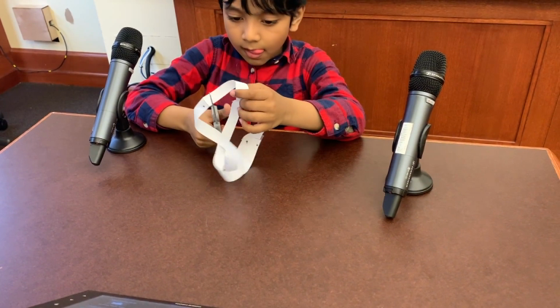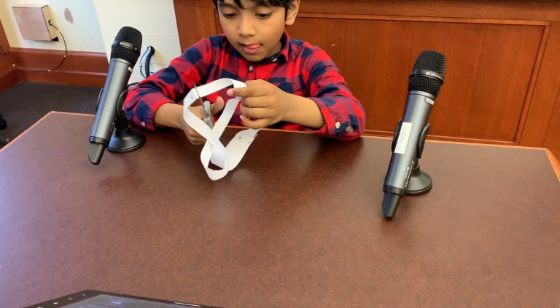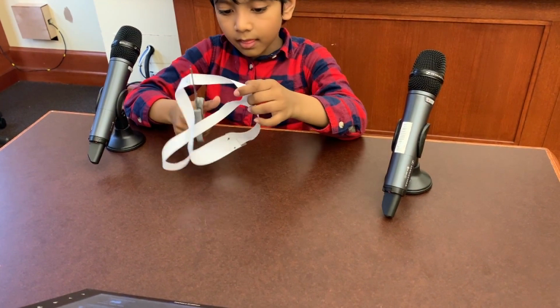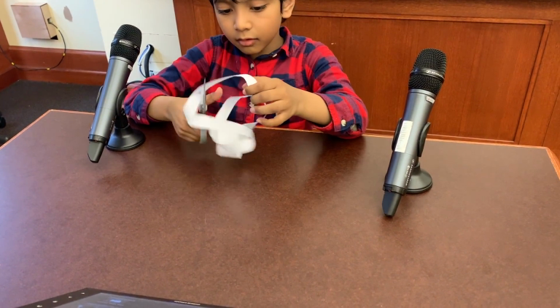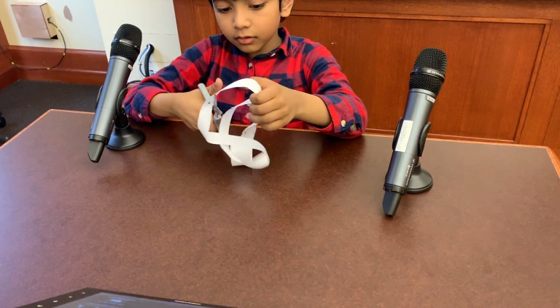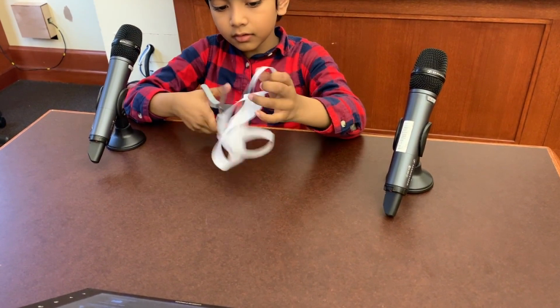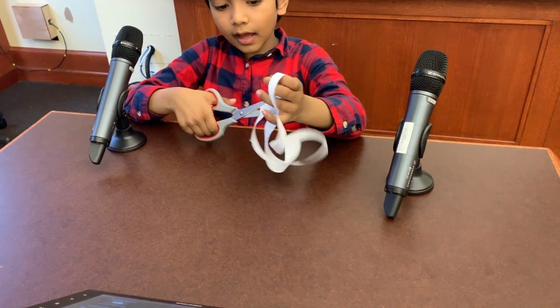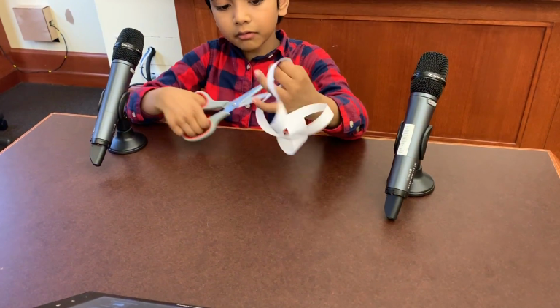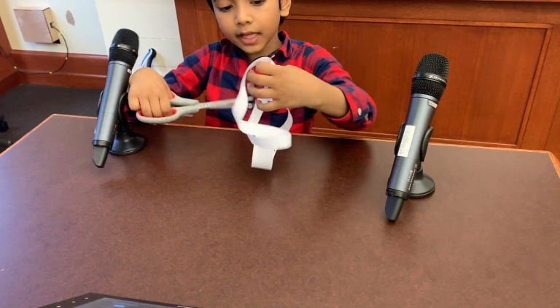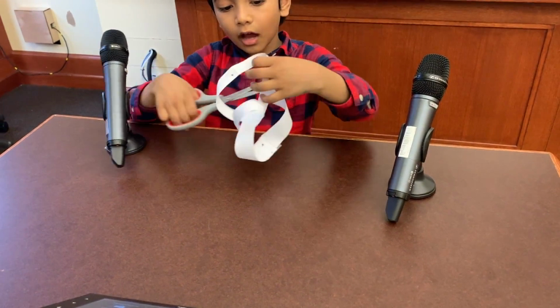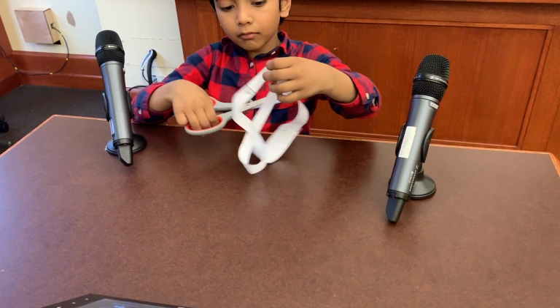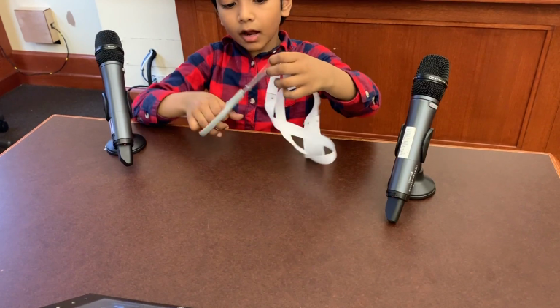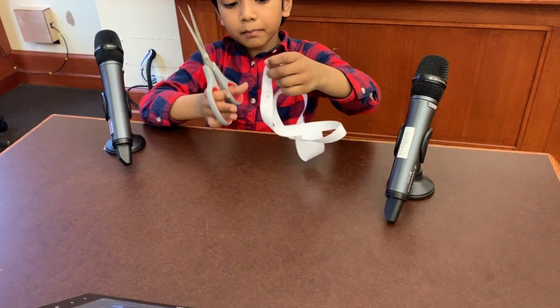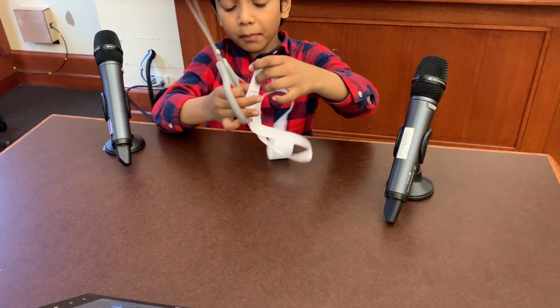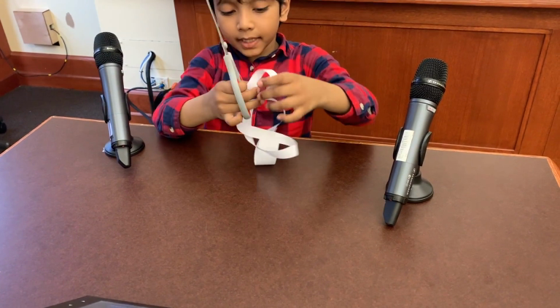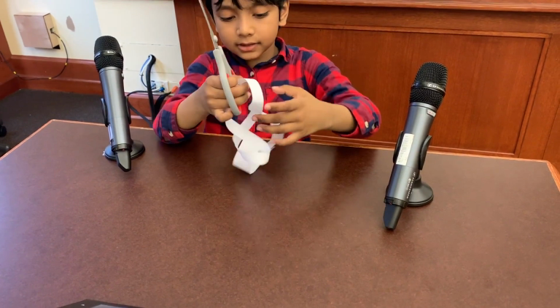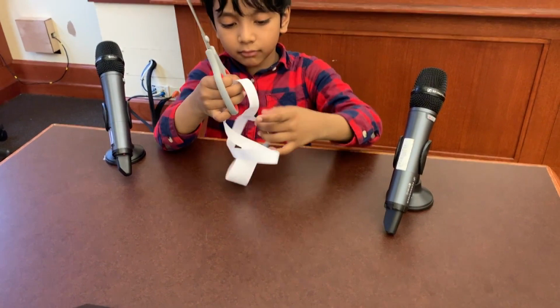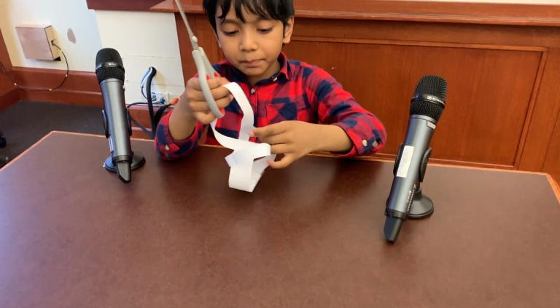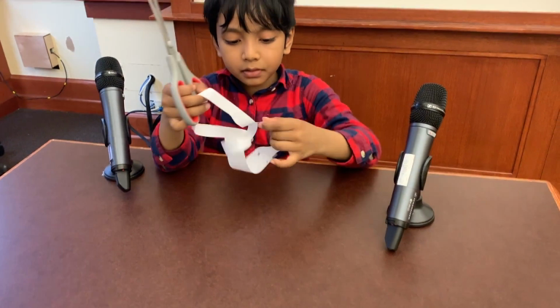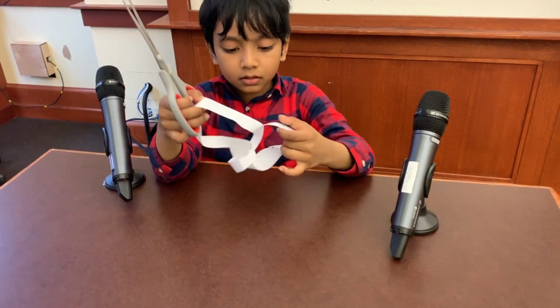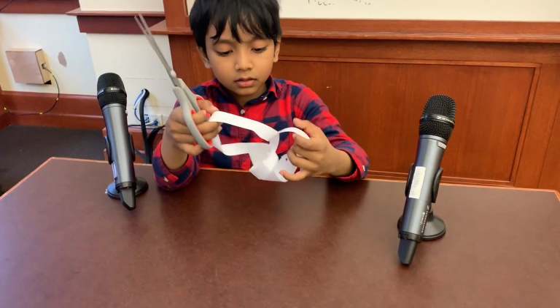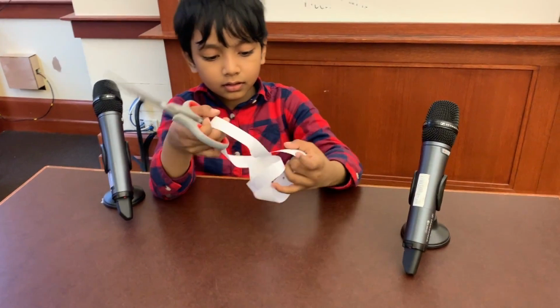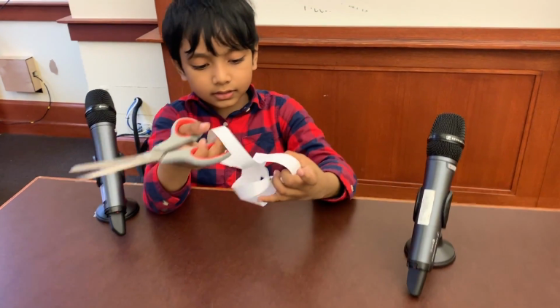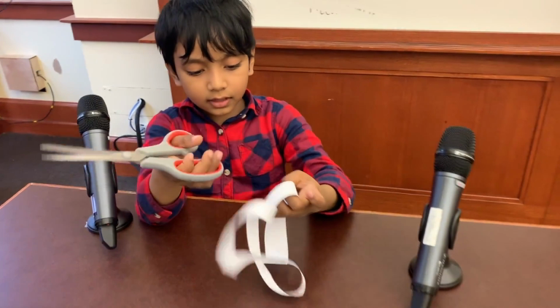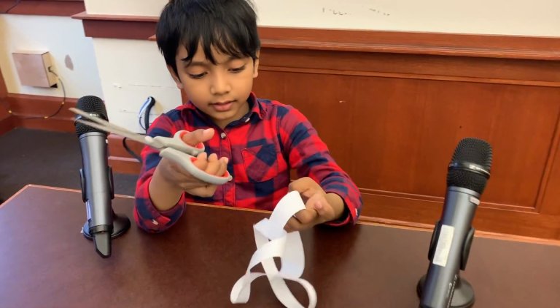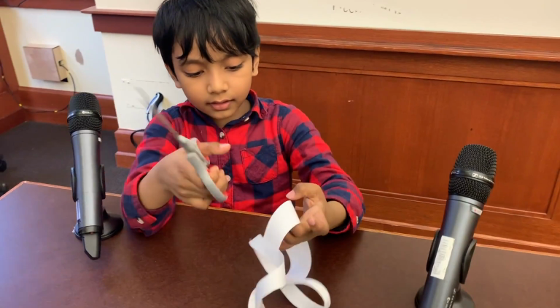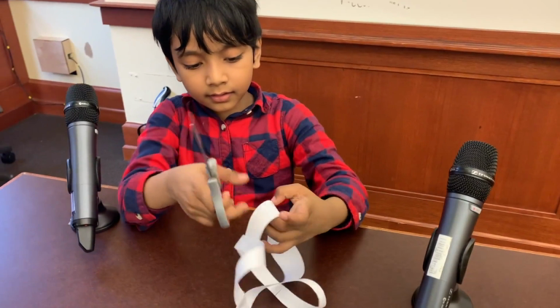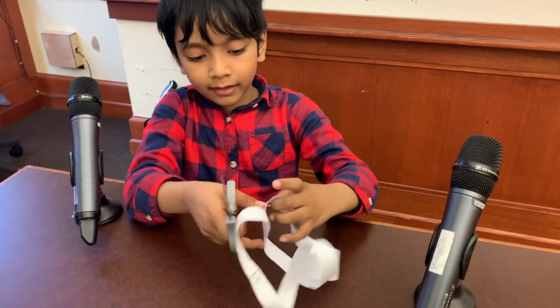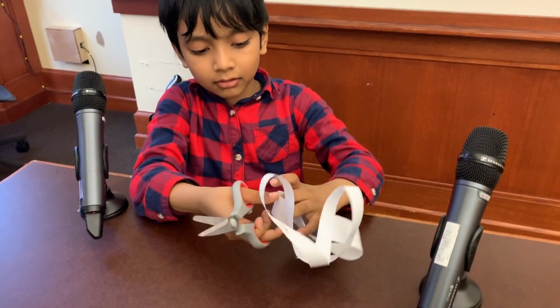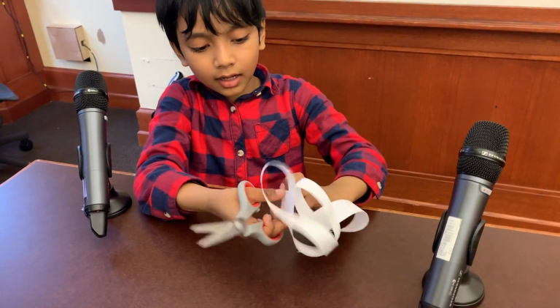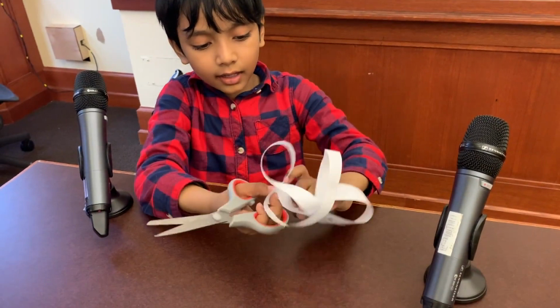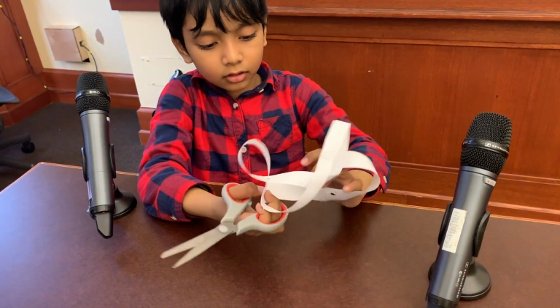So now we've got one Möbius strip cut. Let's cut down the other.